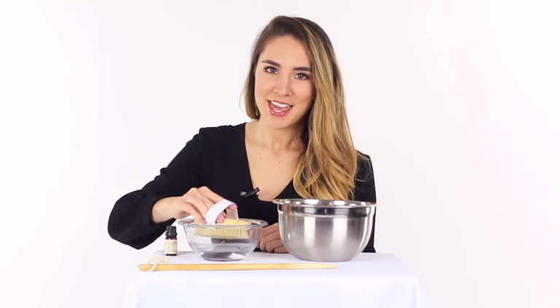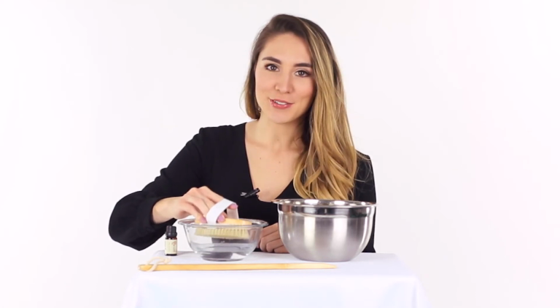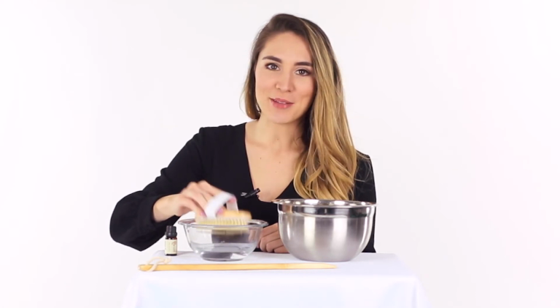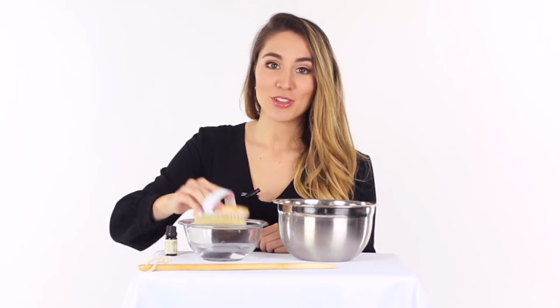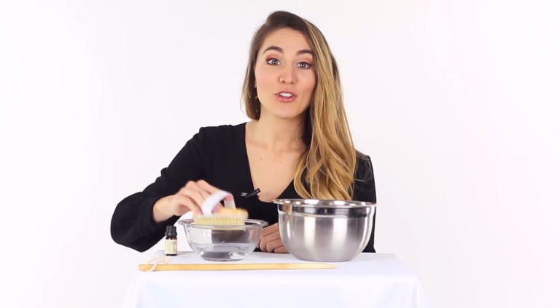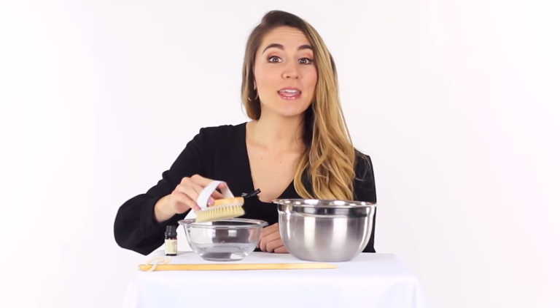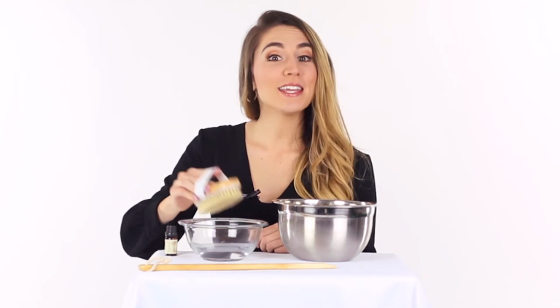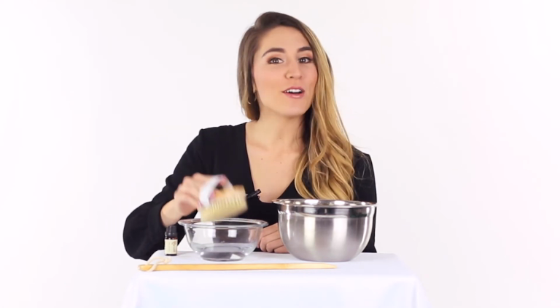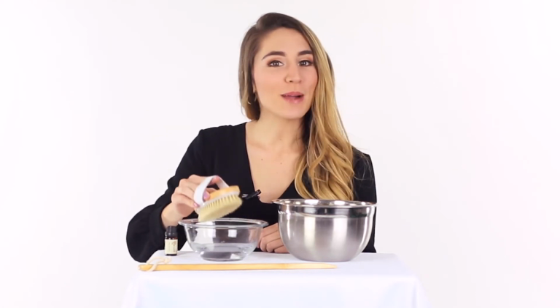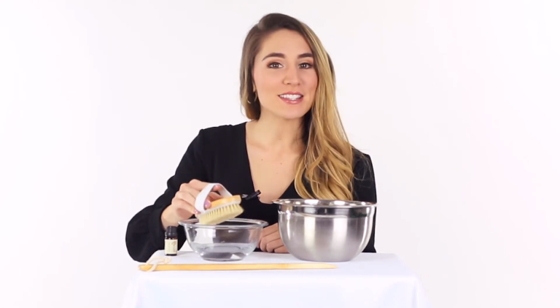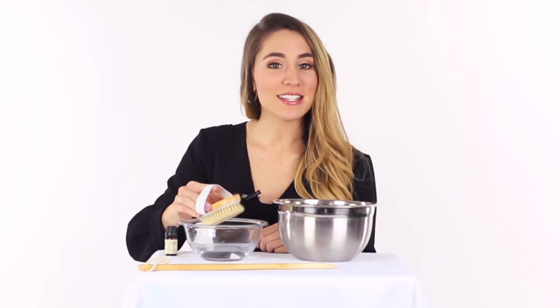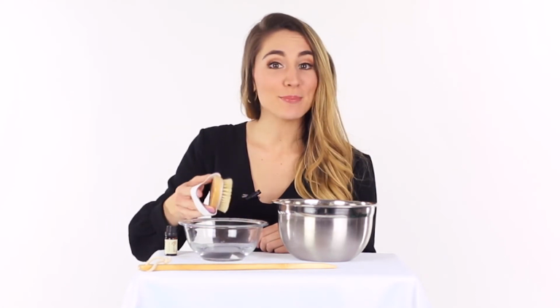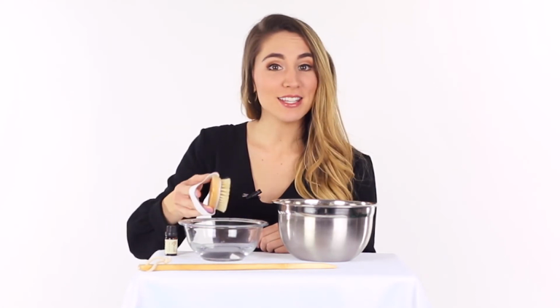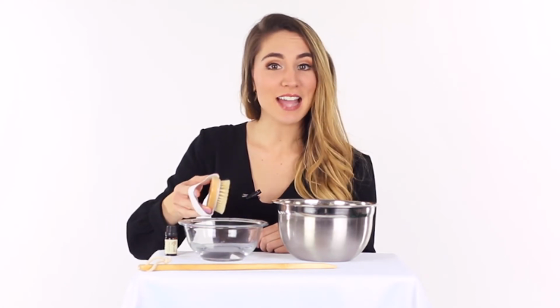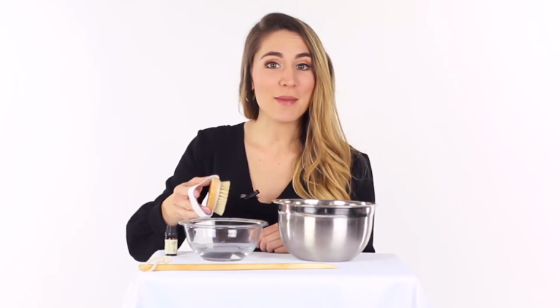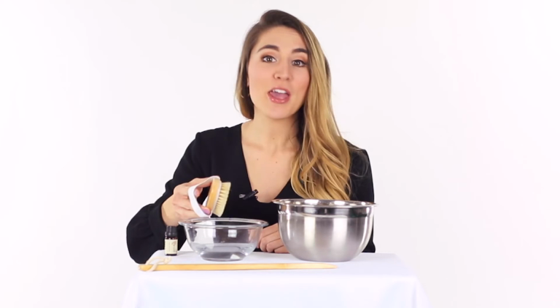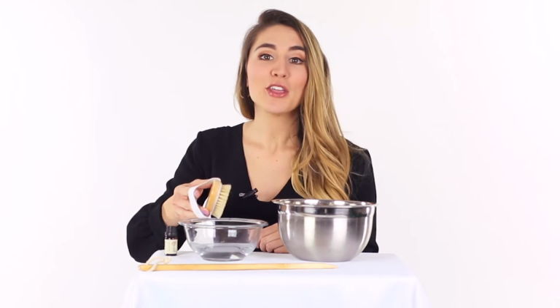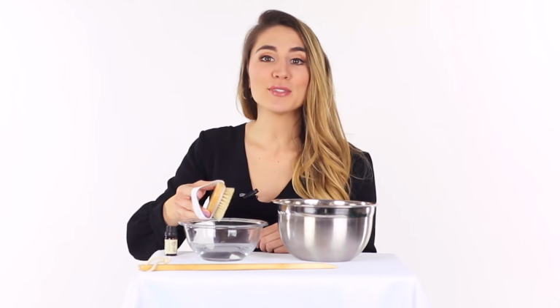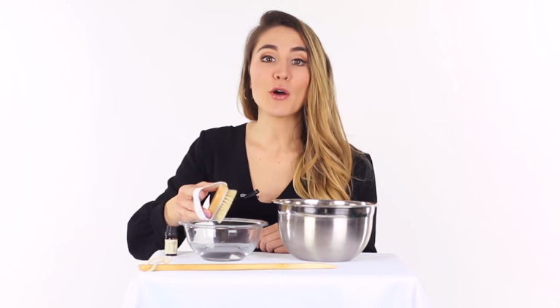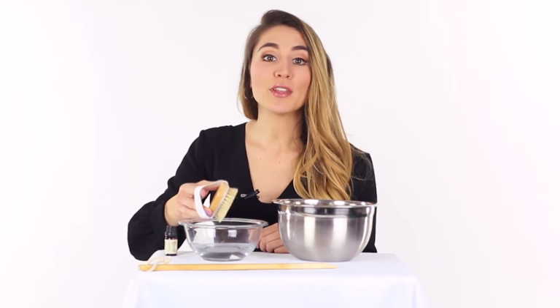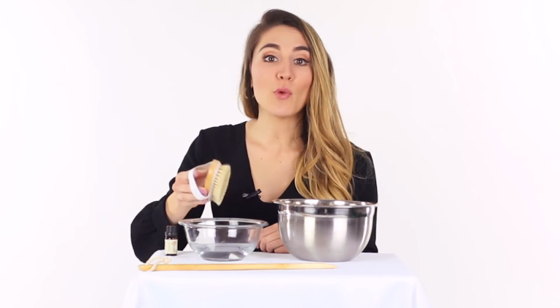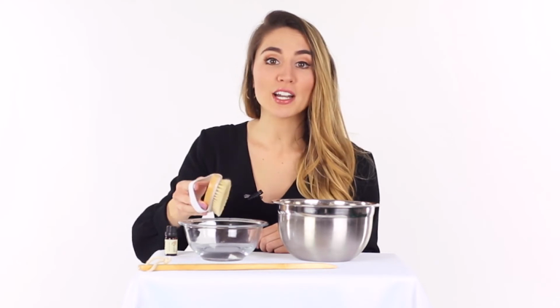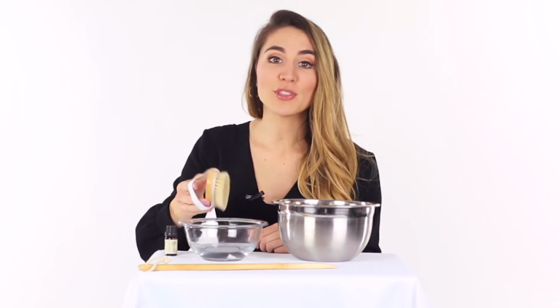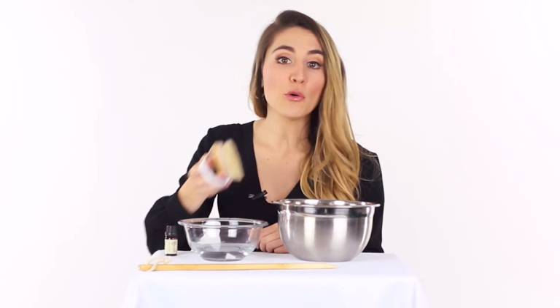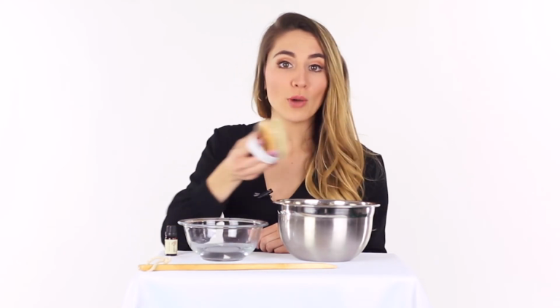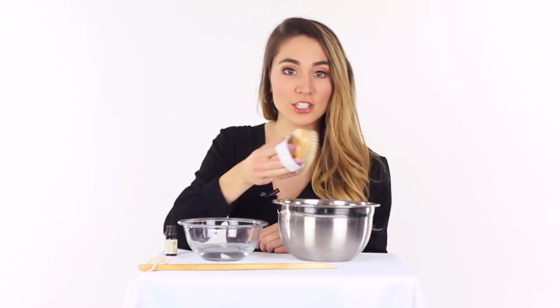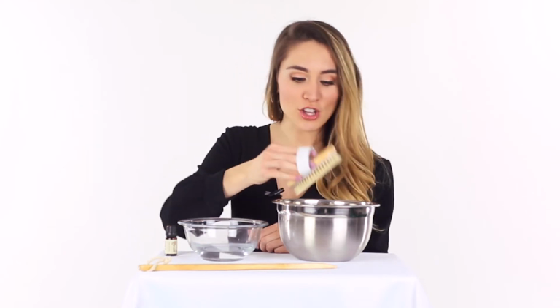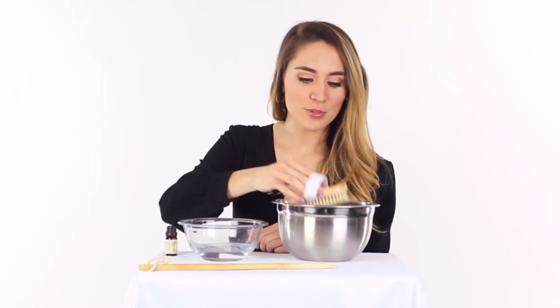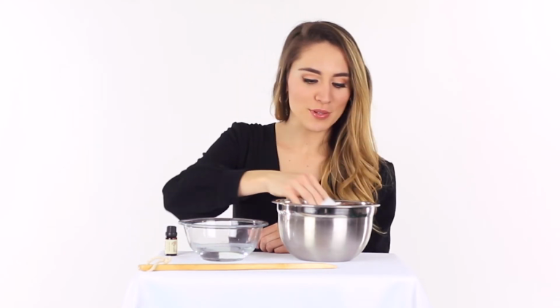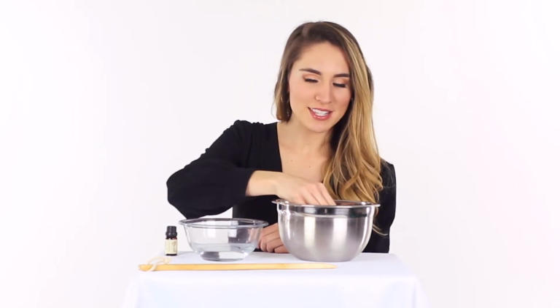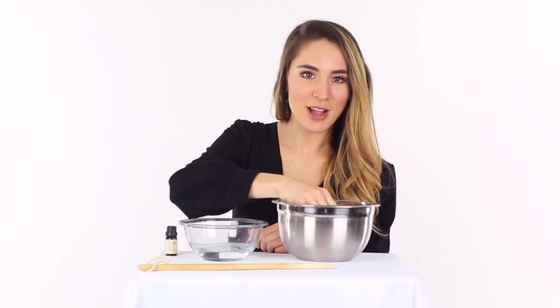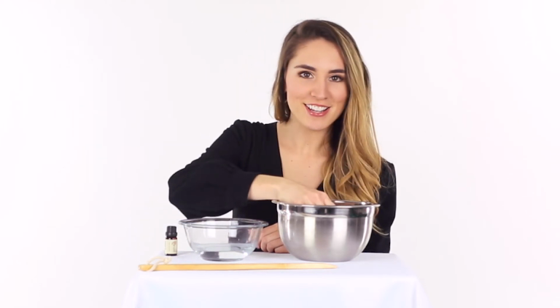Three, repeat the above process, but this time using only water with no oil or soap to rinse the brush.